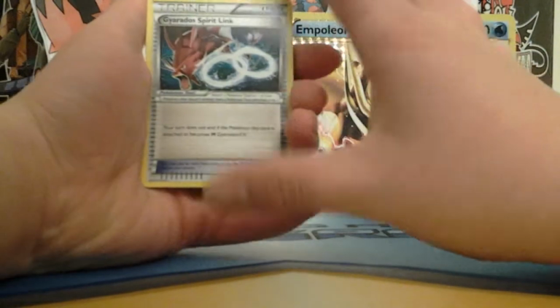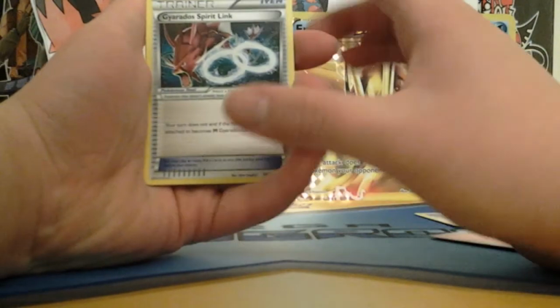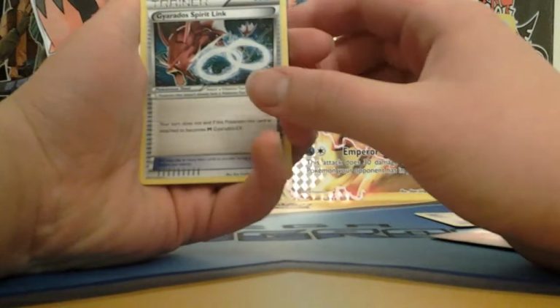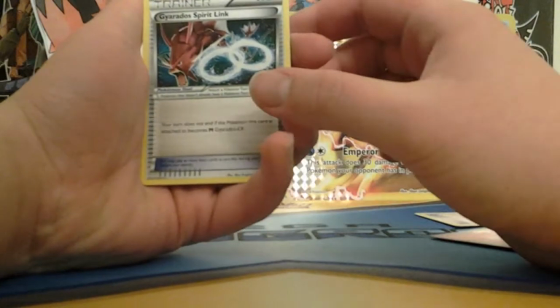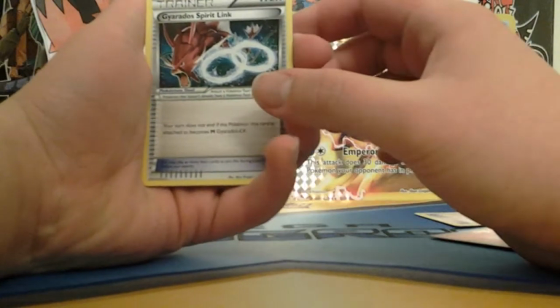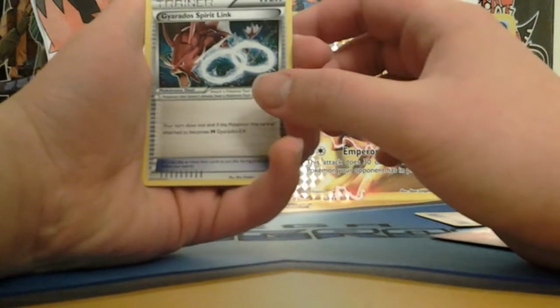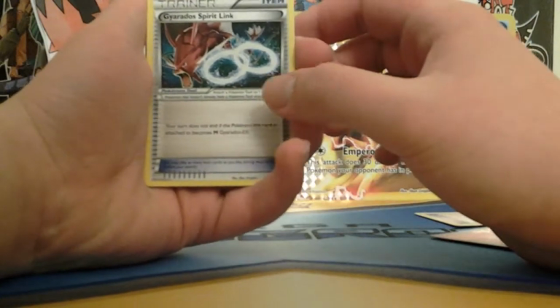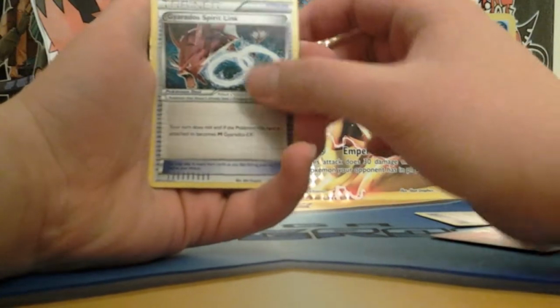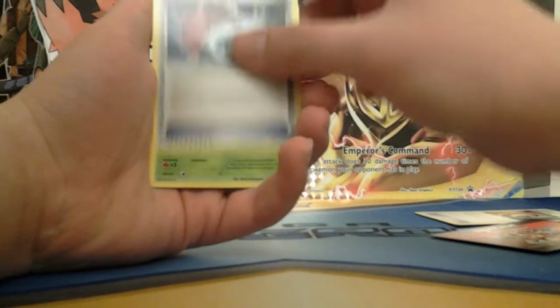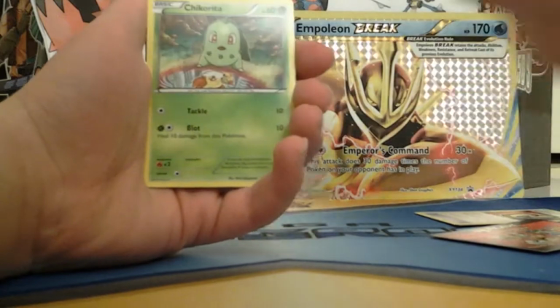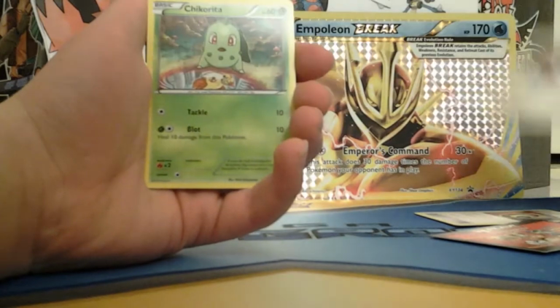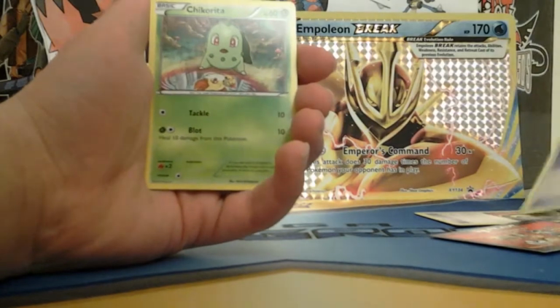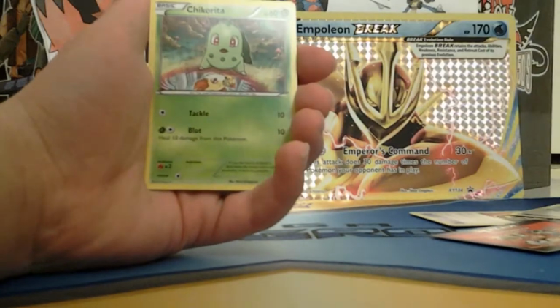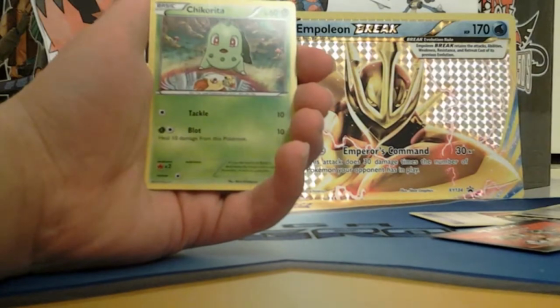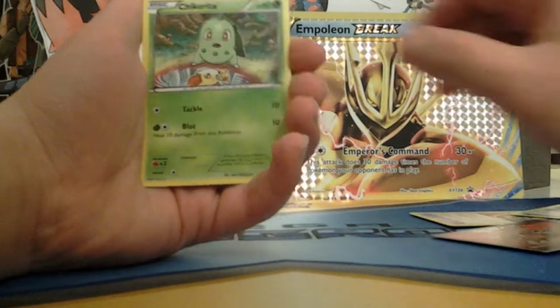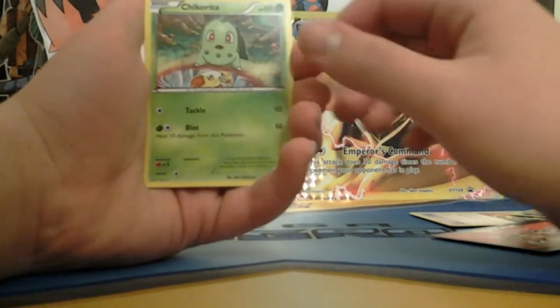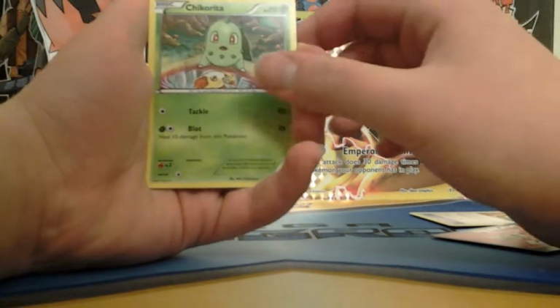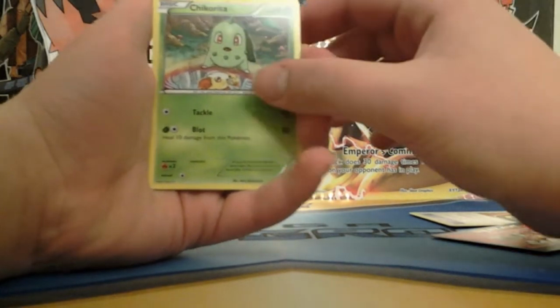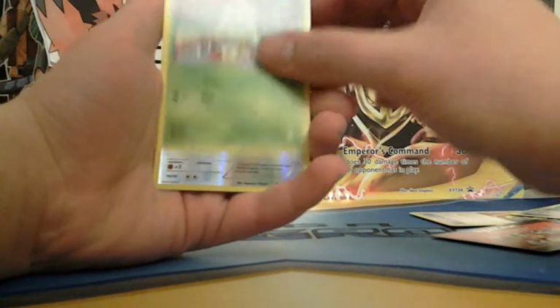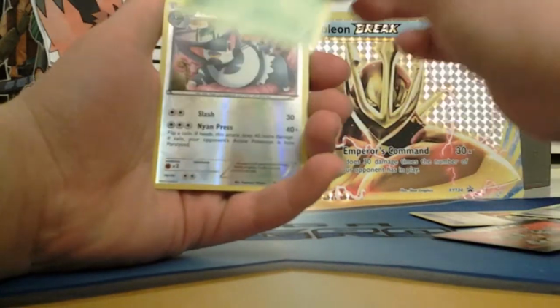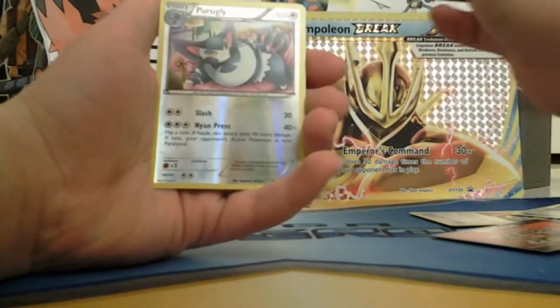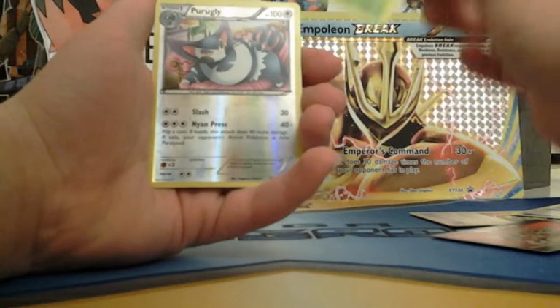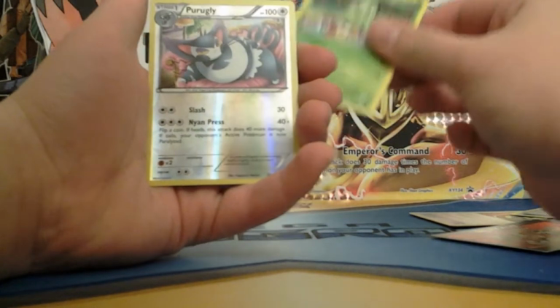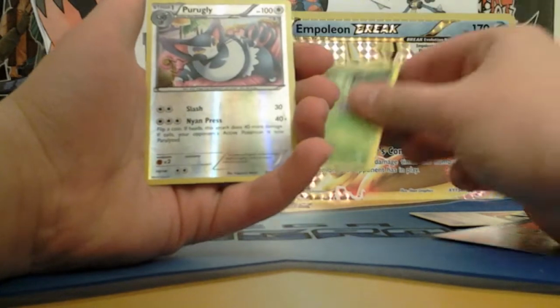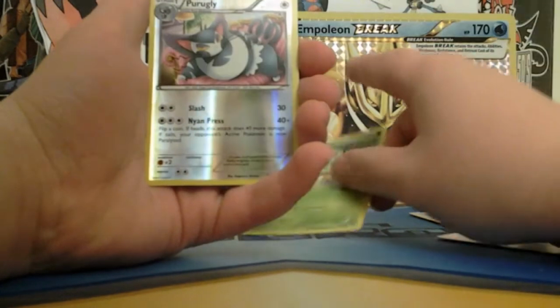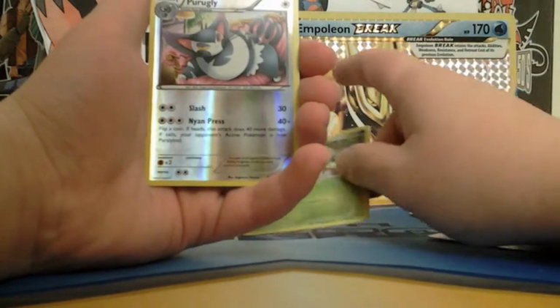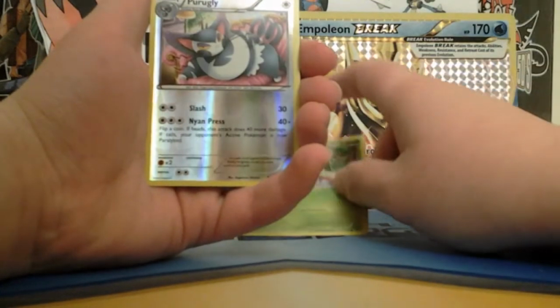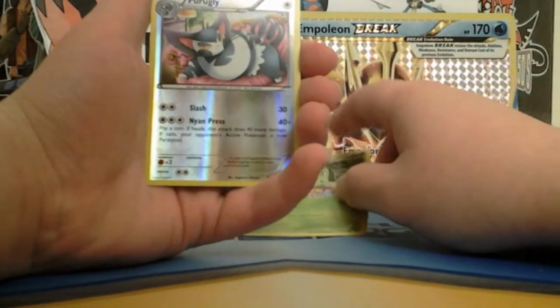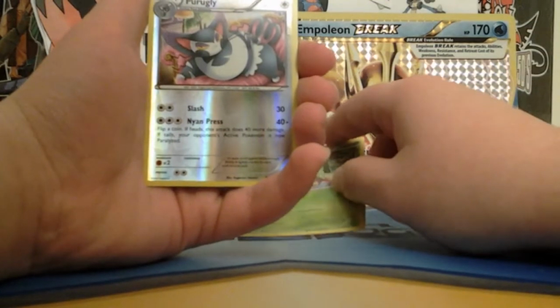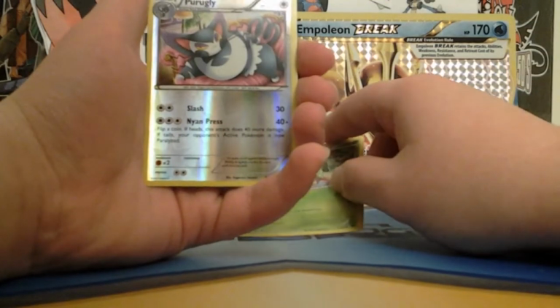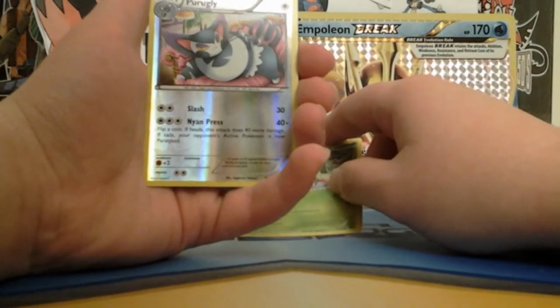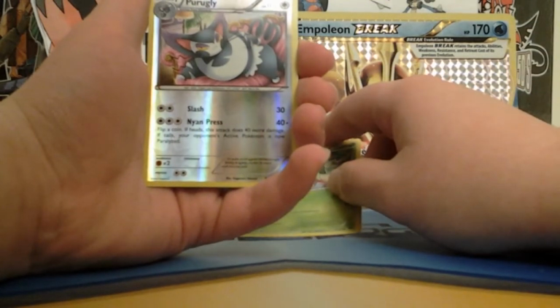We got Gyarados Spirit Link, Chikorita, and the final card is a Purloin.